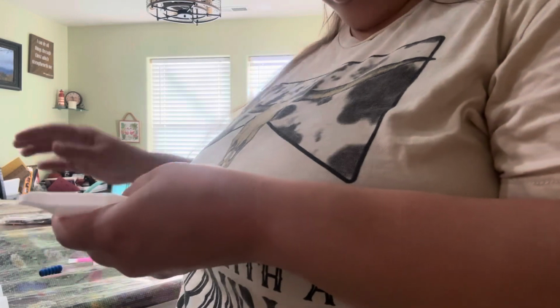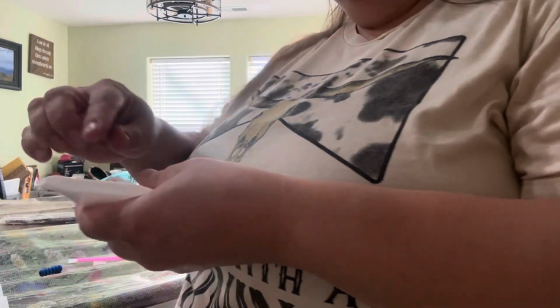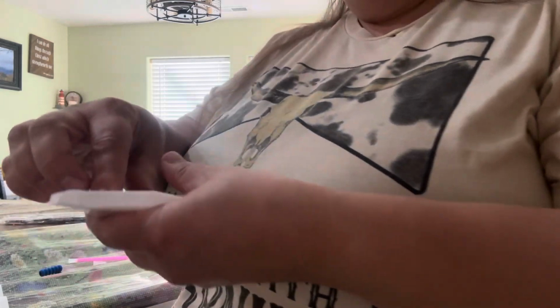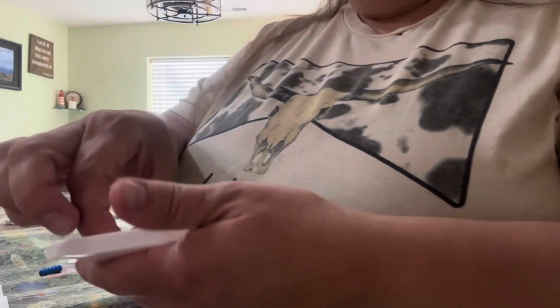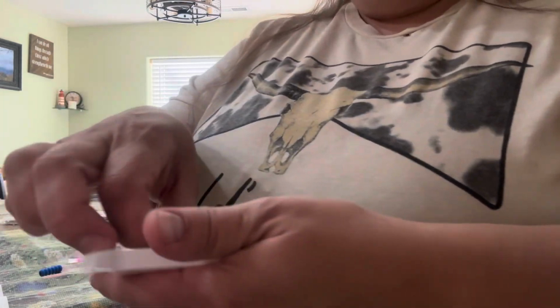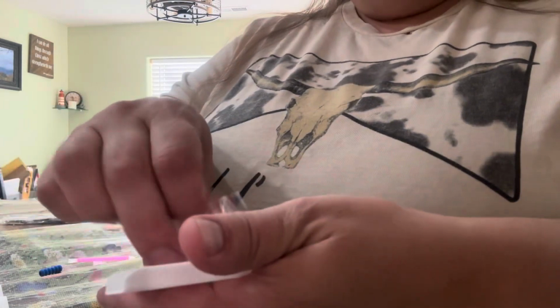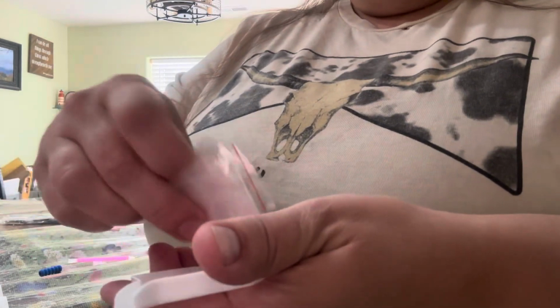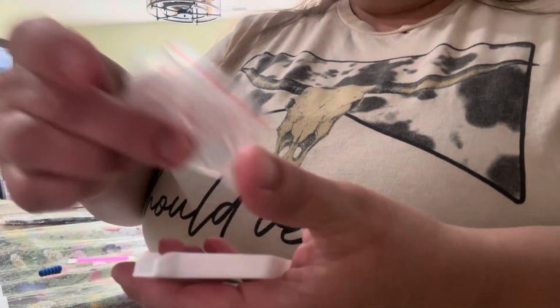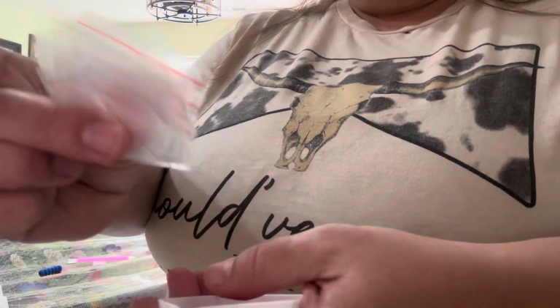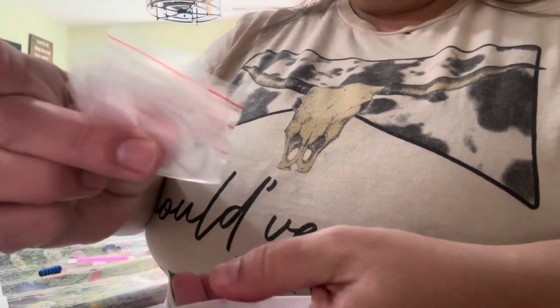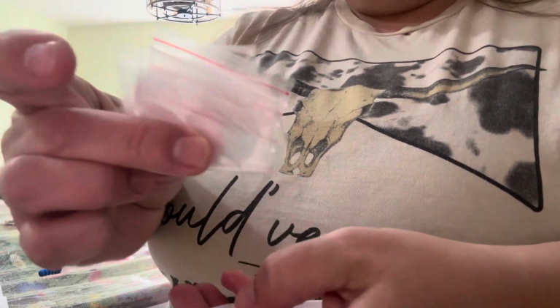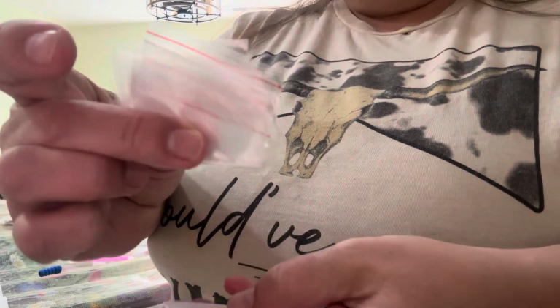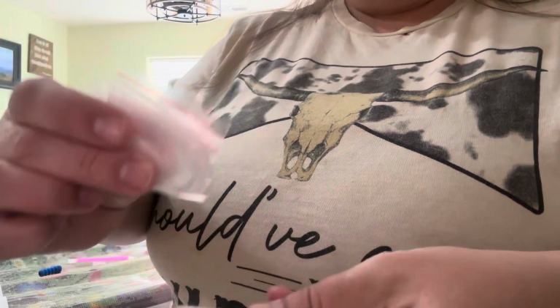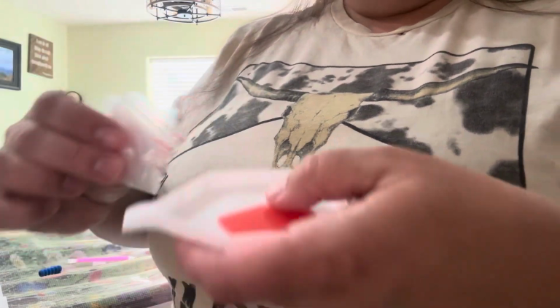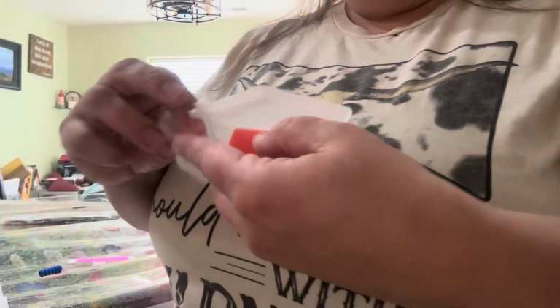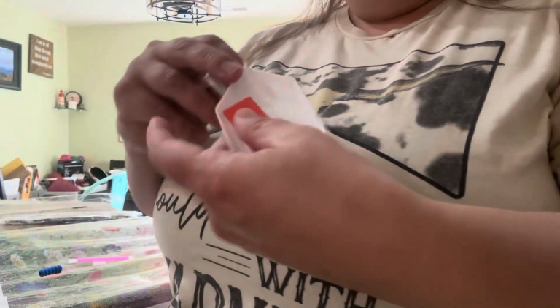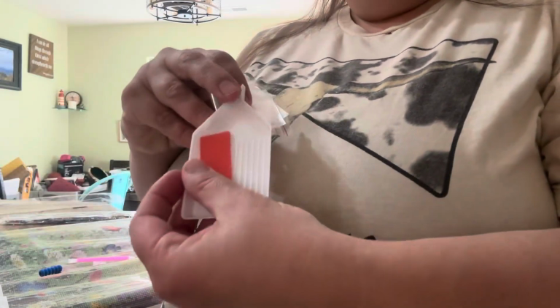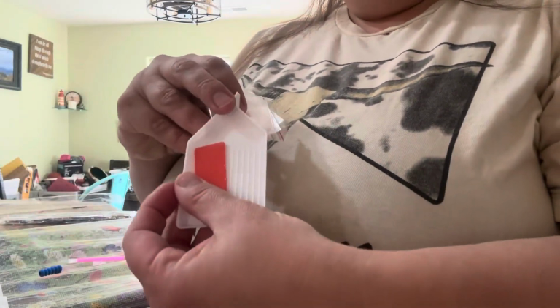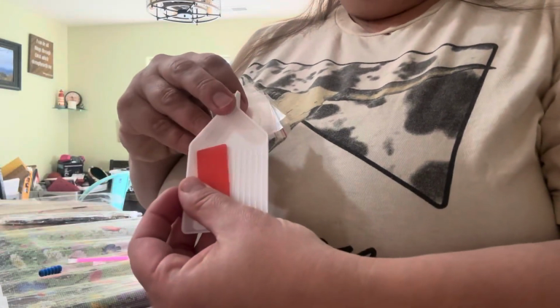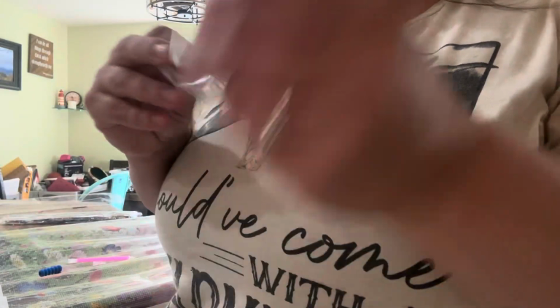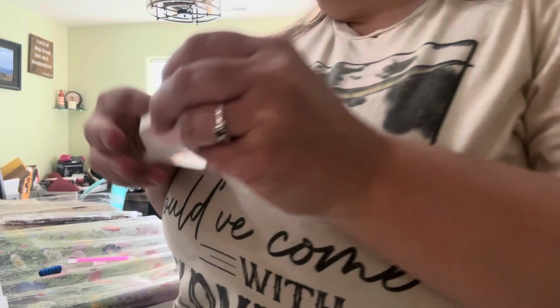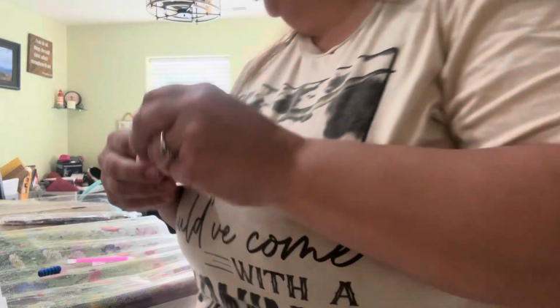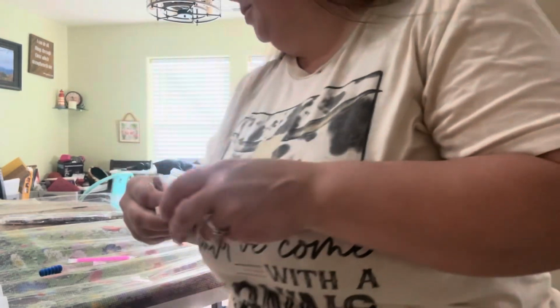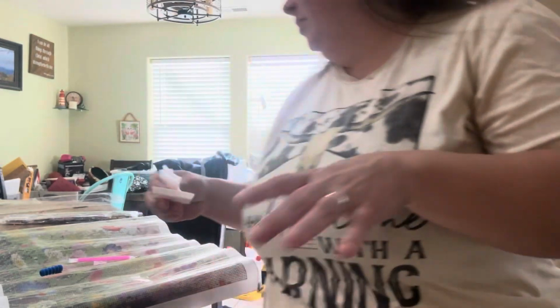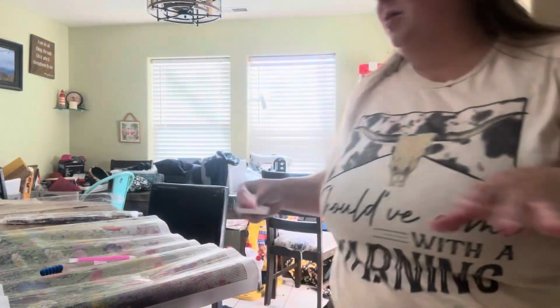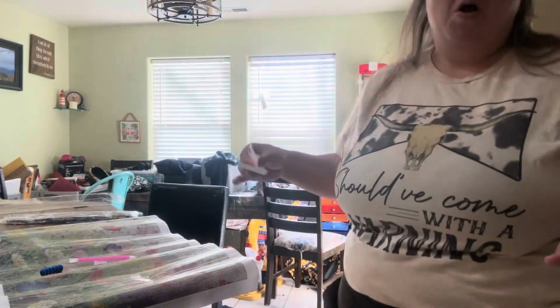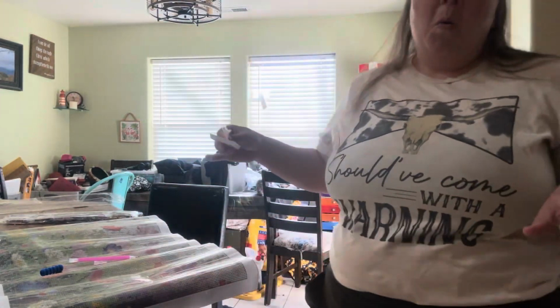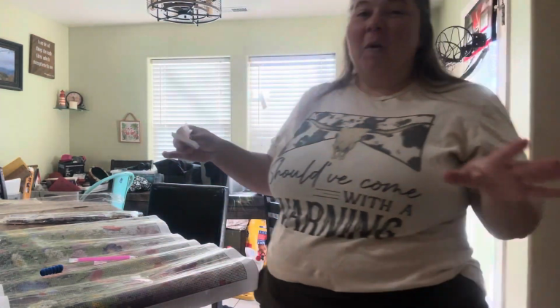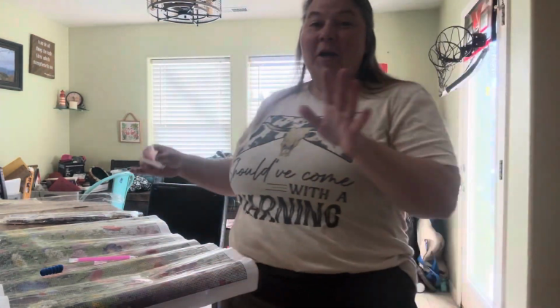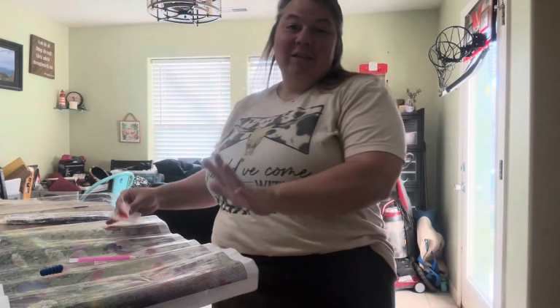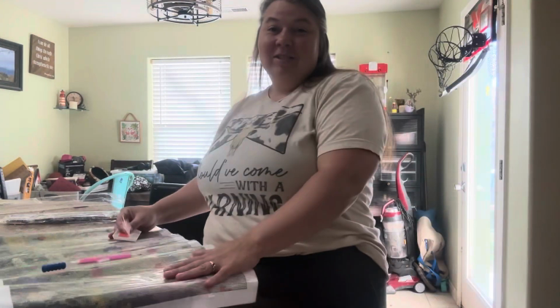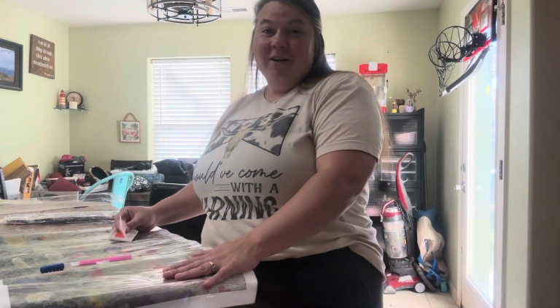It also comes with bags to hold the extra diamonds, your wax, and the tray. We're going to get started on this and show you what it looks like when we finish.